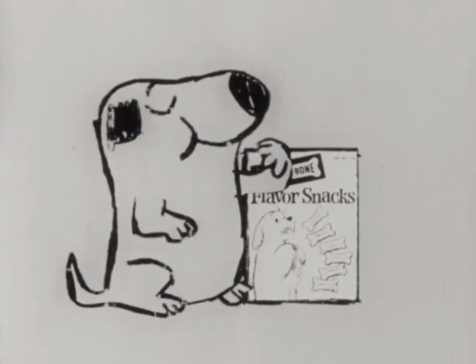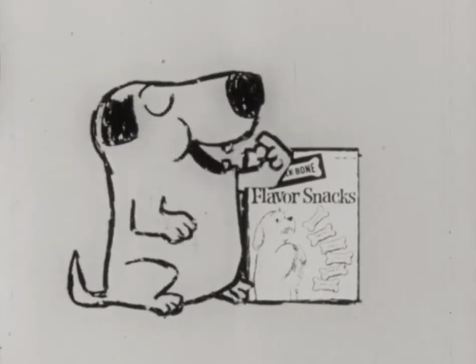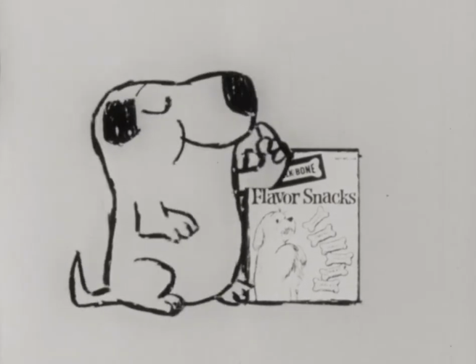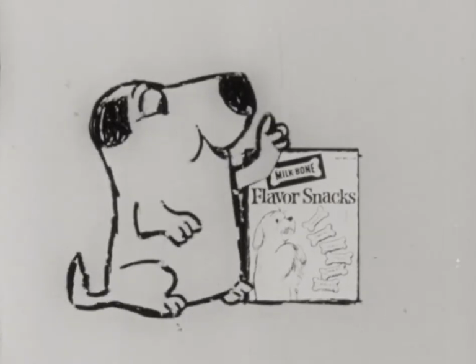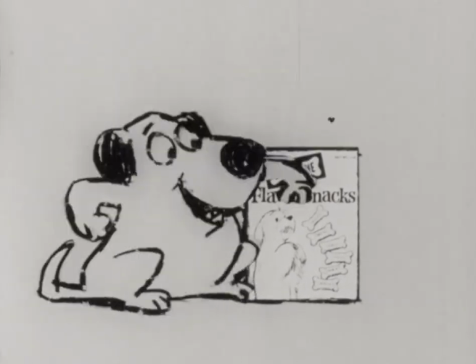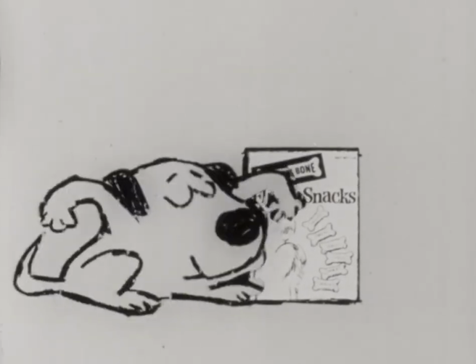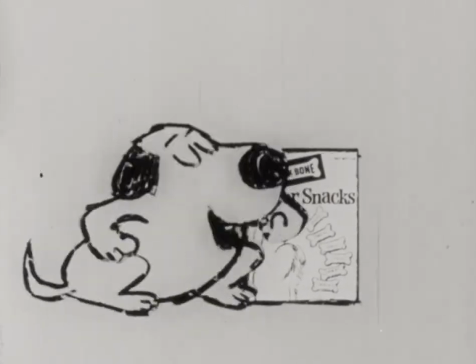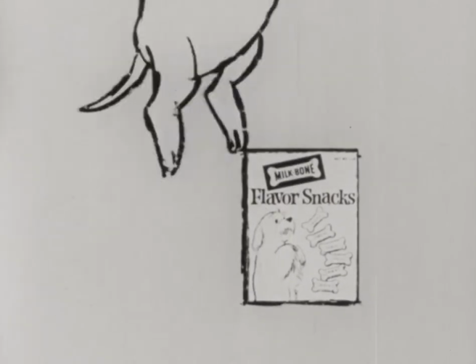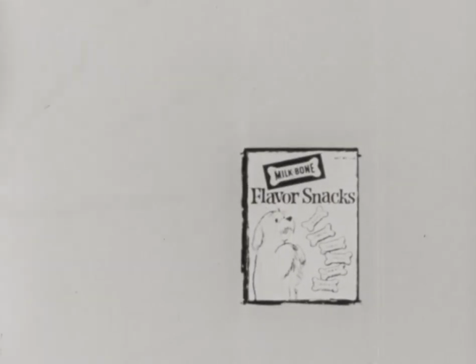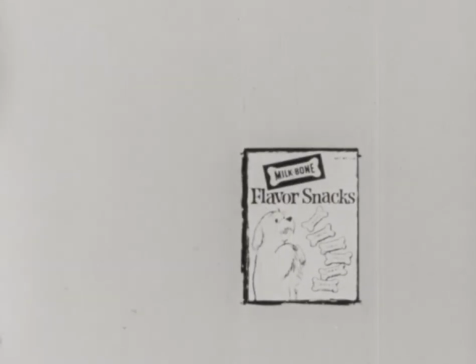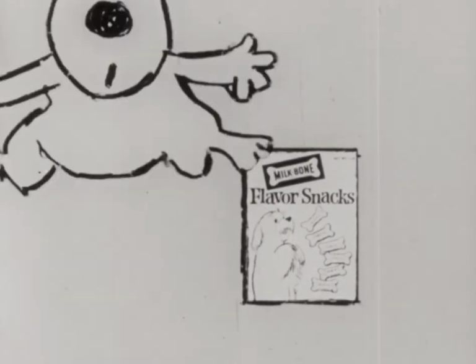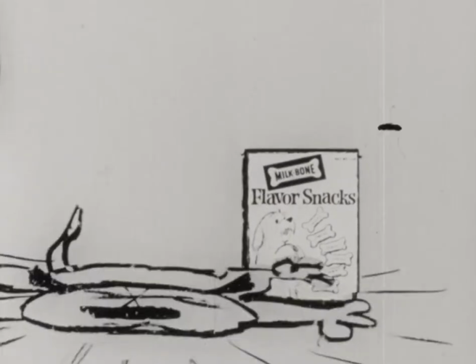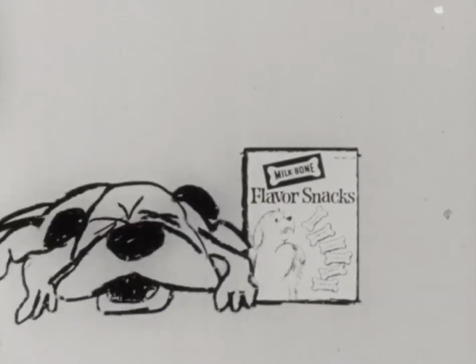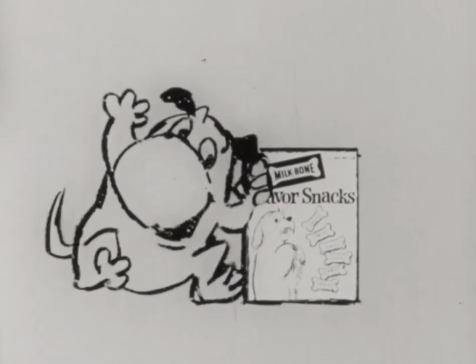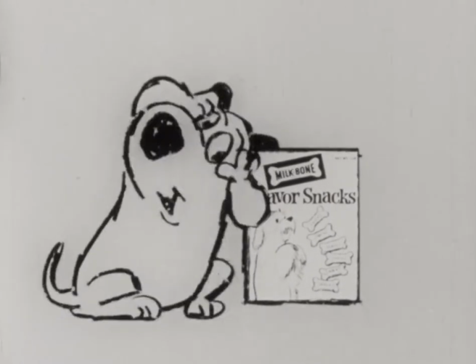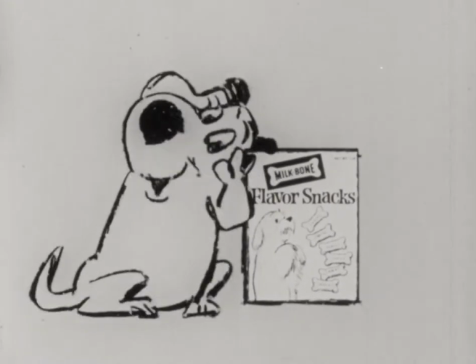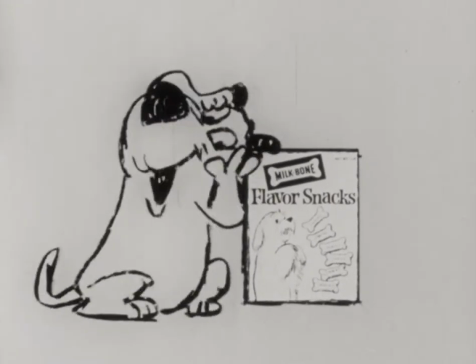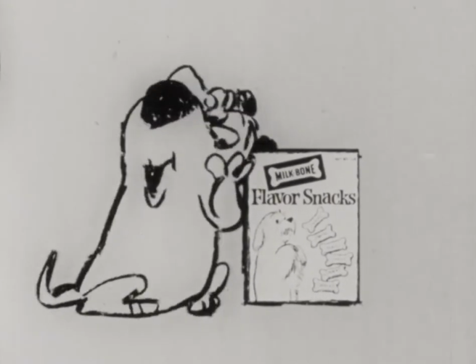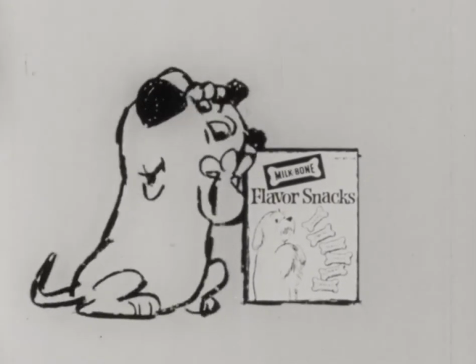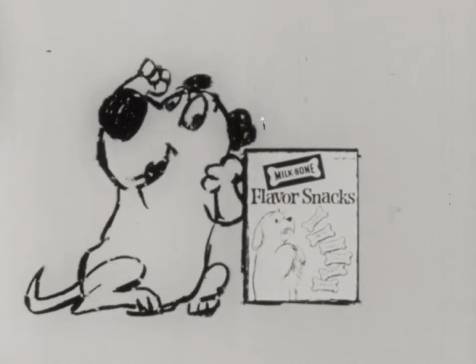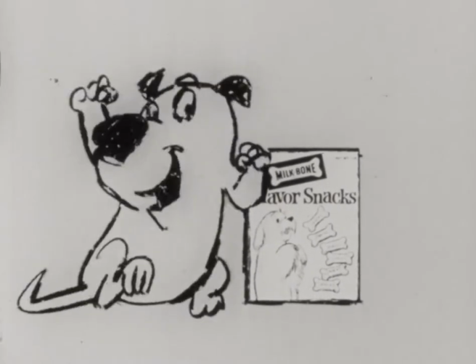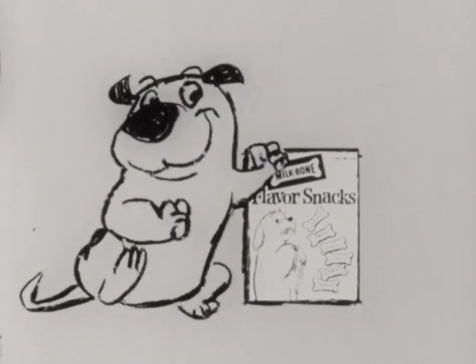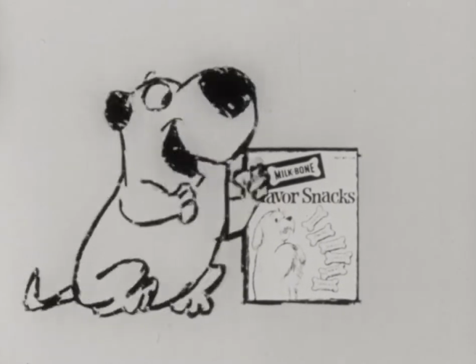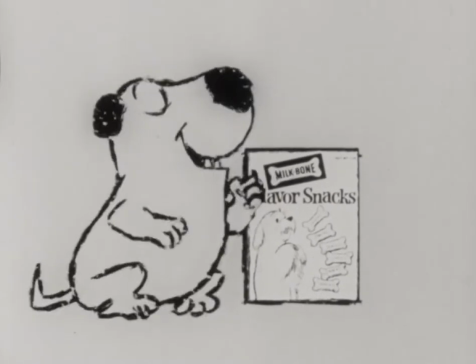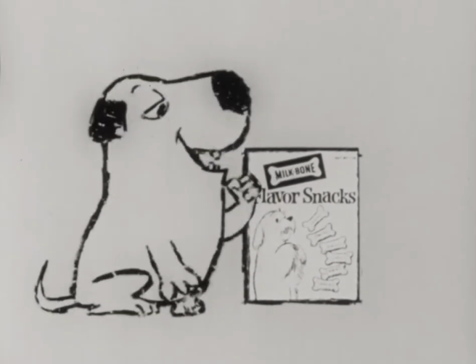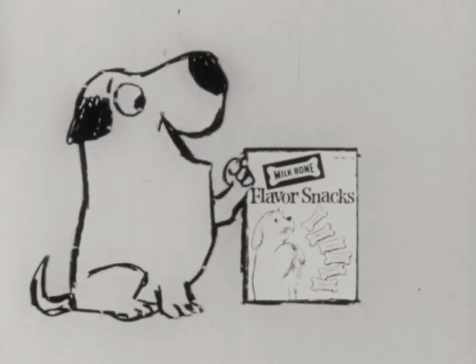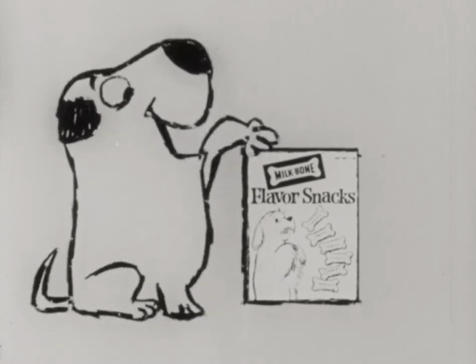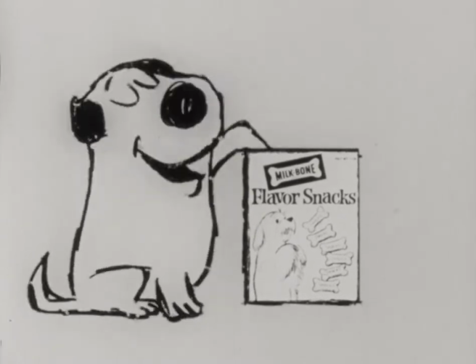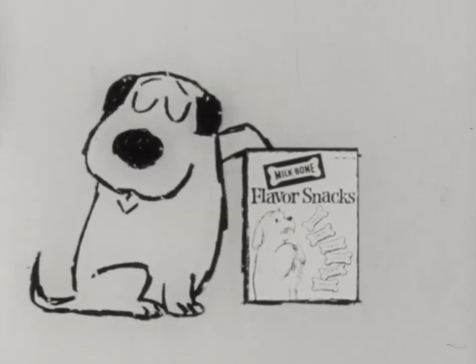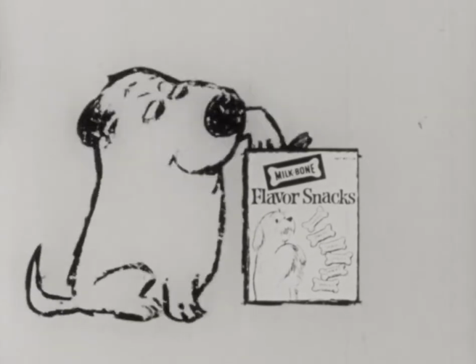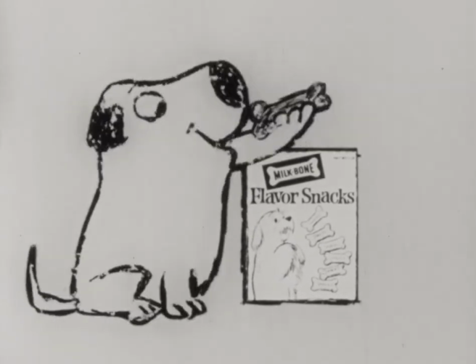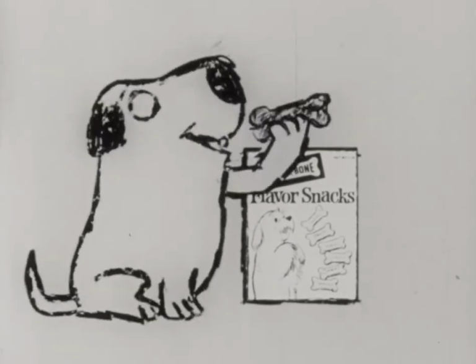Come on now. Jump. Terrific. Here's a liver flavor snack.